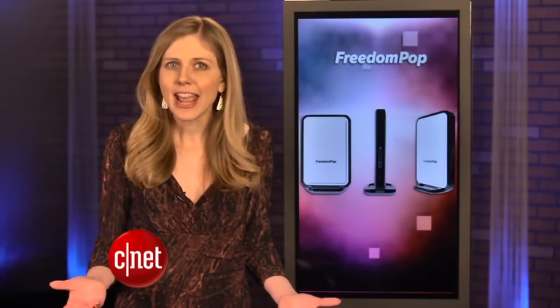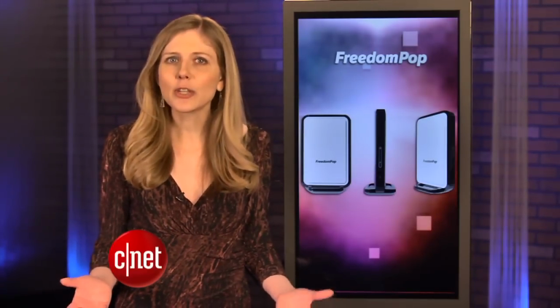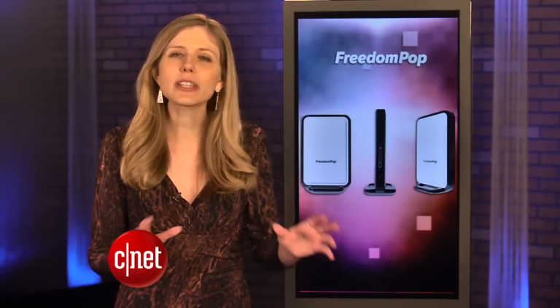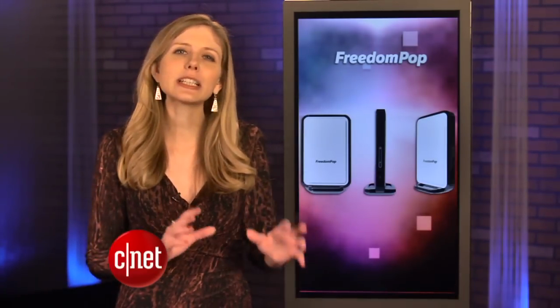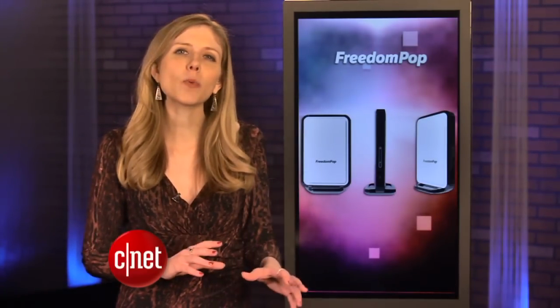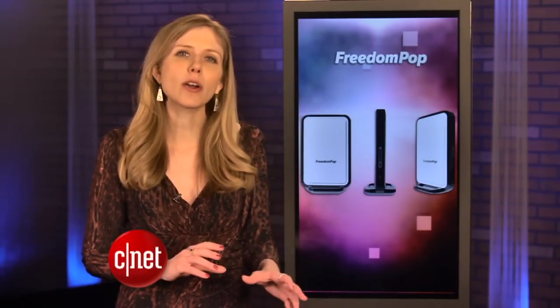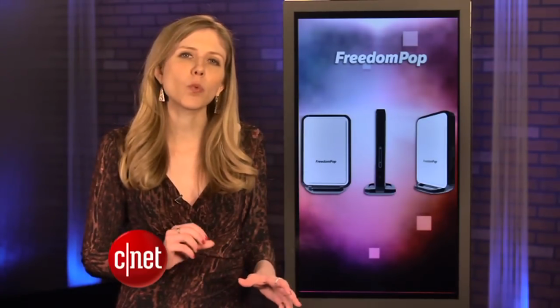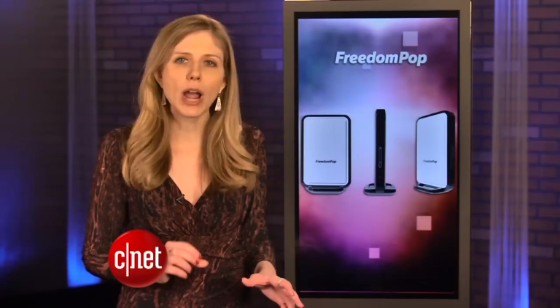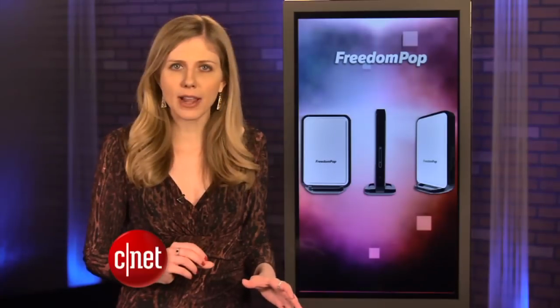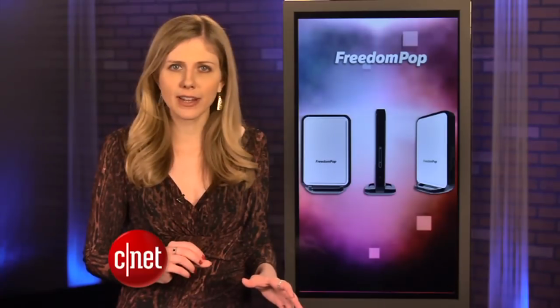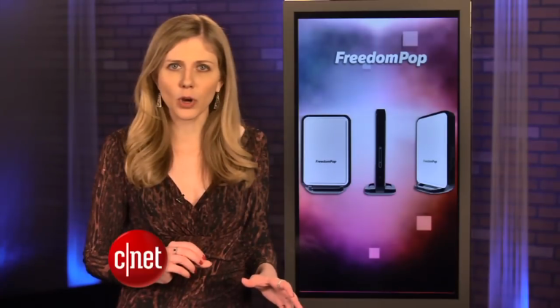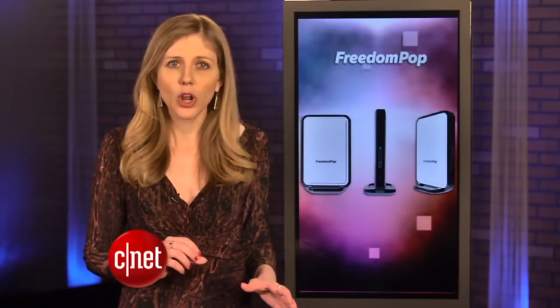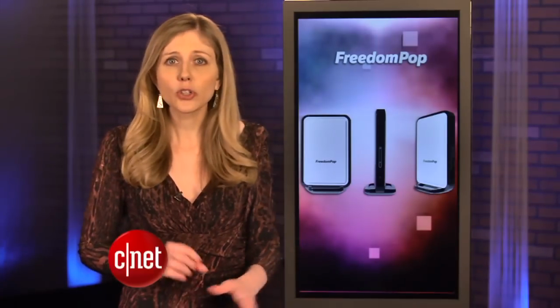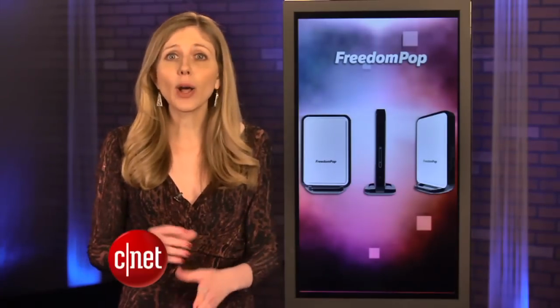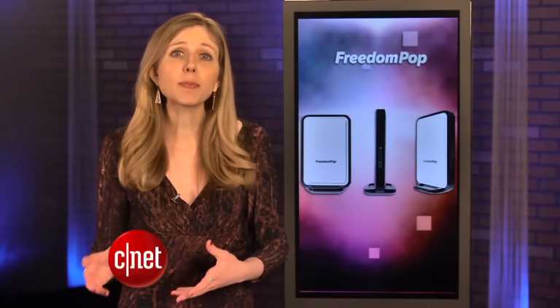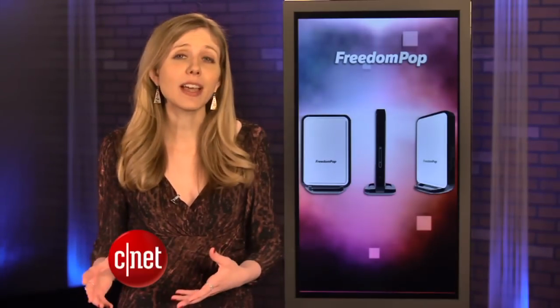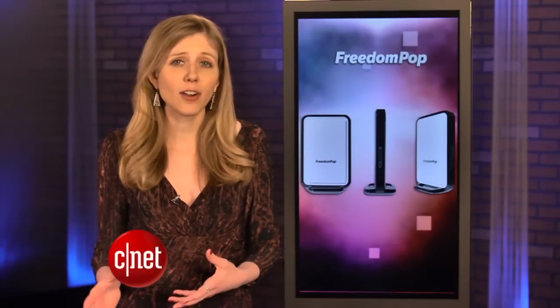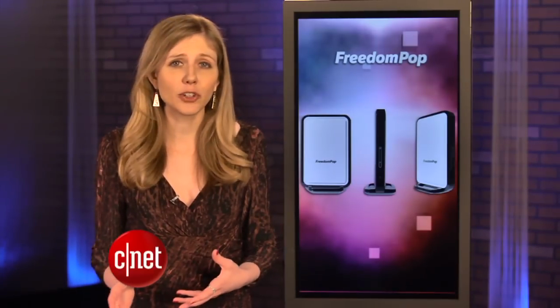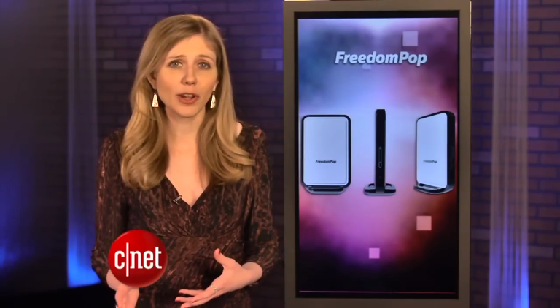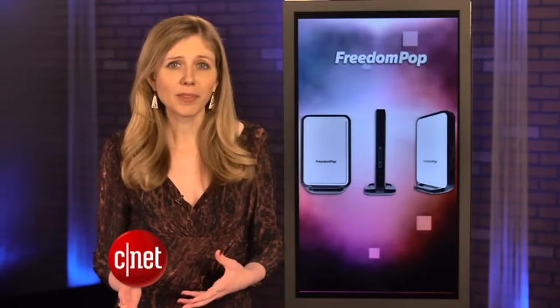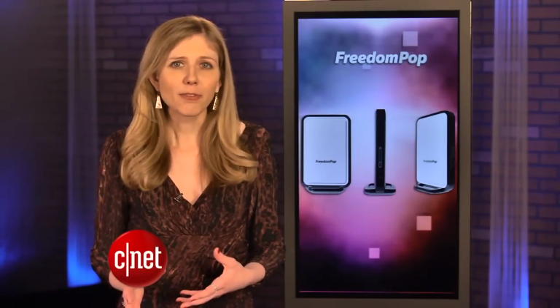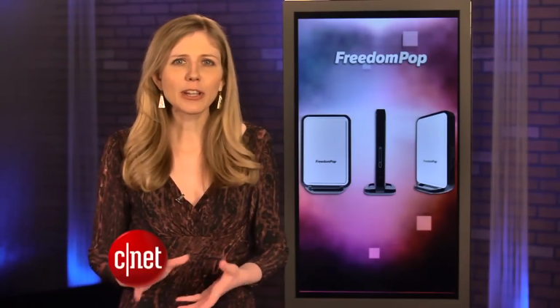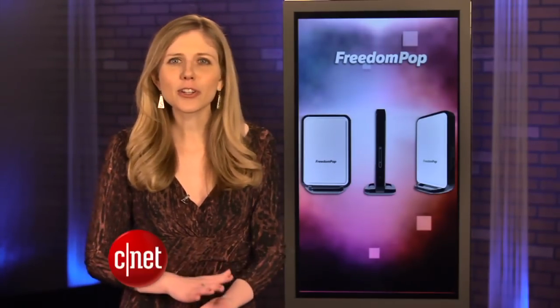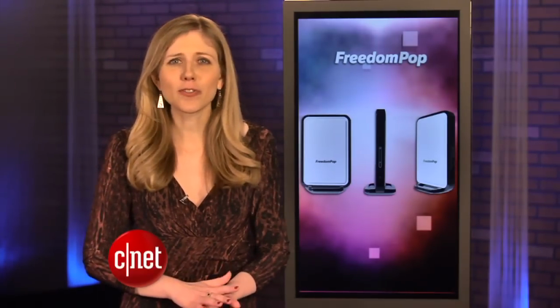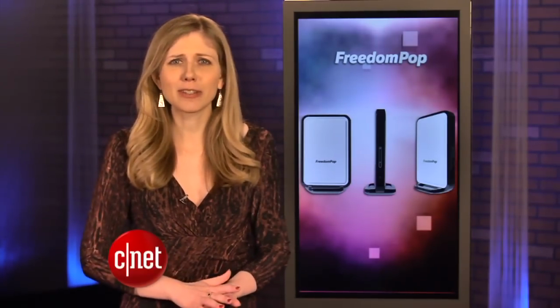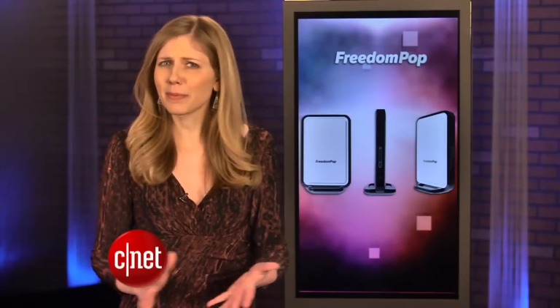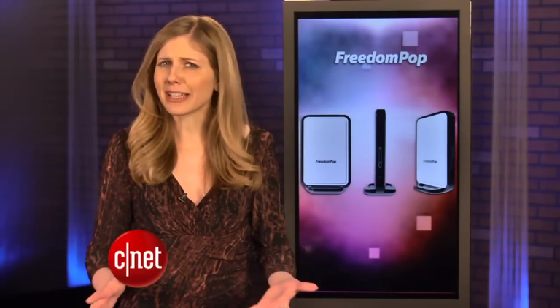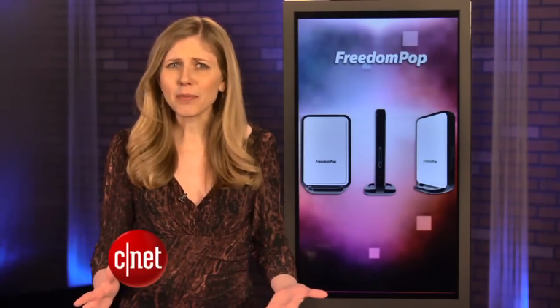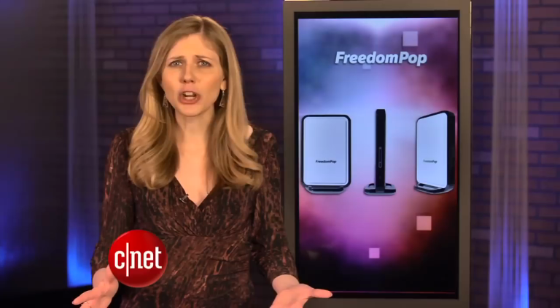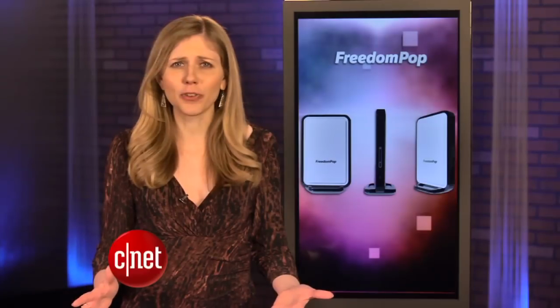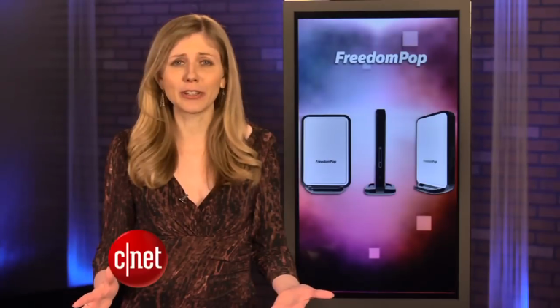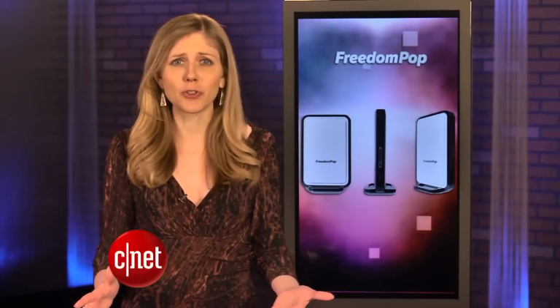It uses Clearwire's WiMAX network, so you'll have to be in that coverage area. Free internet service can really be a game changer for the industry,